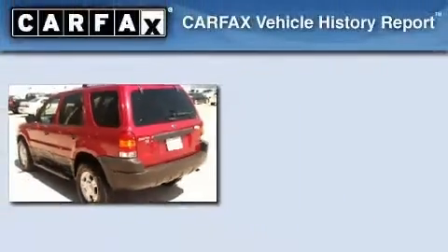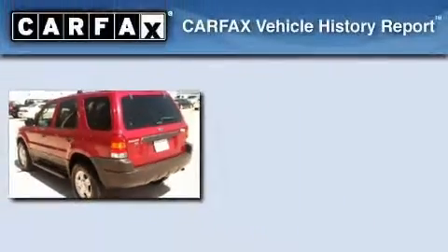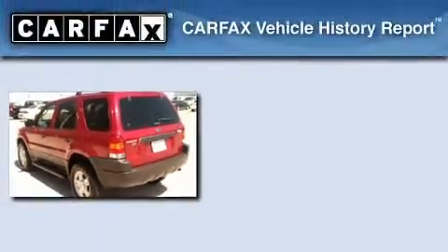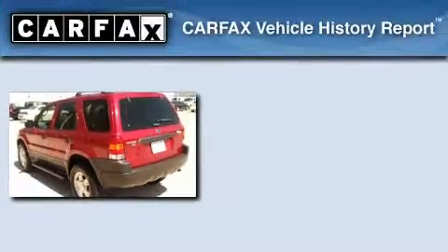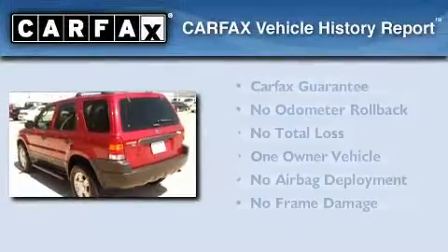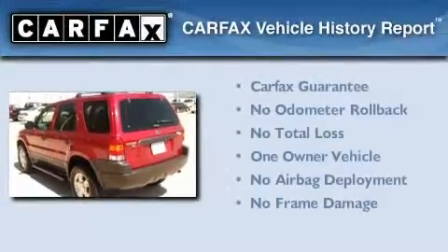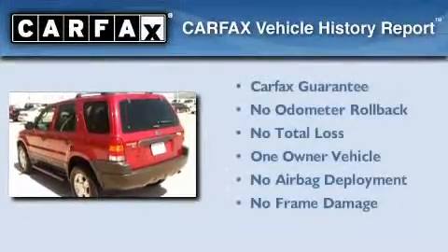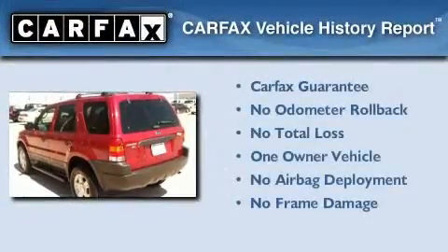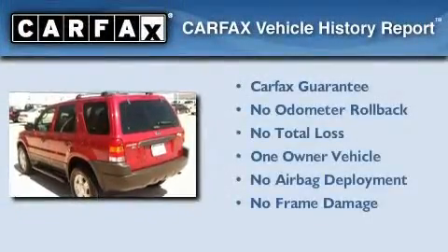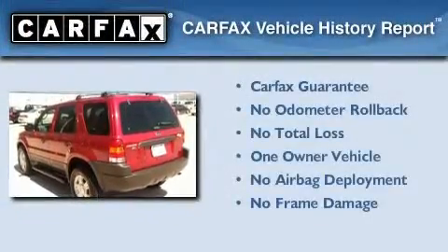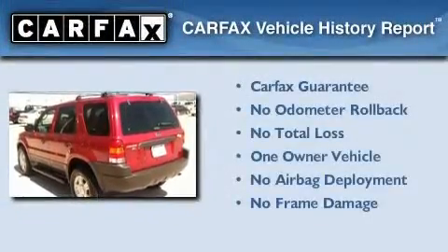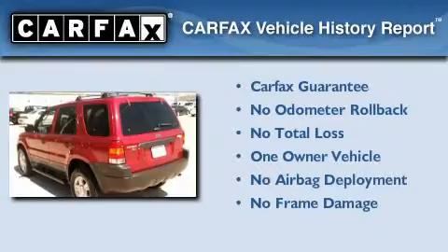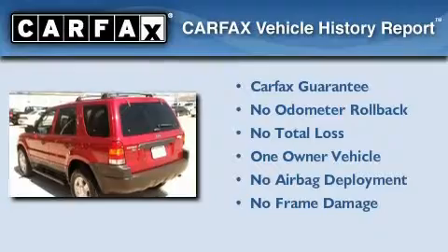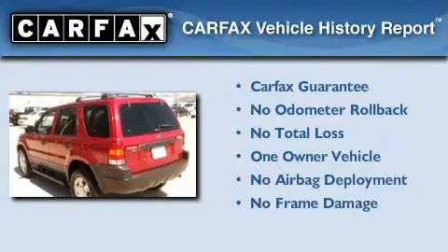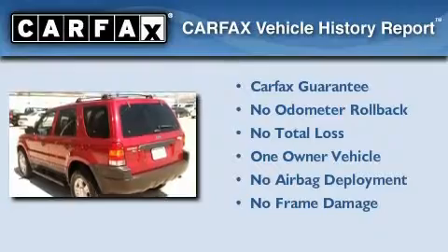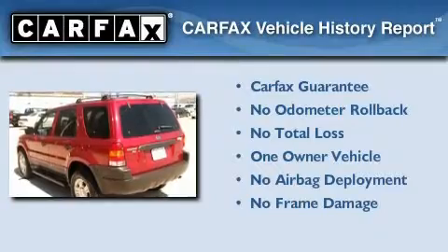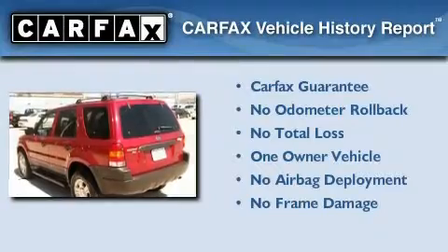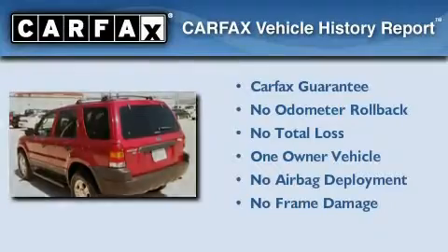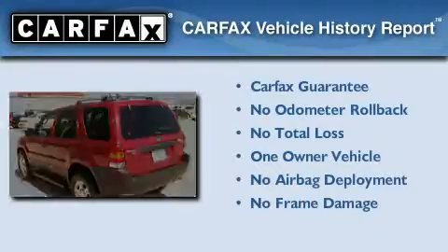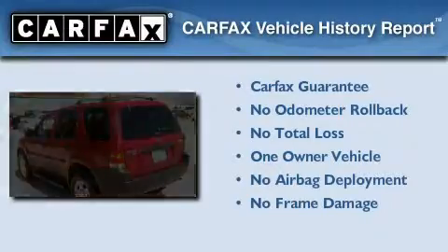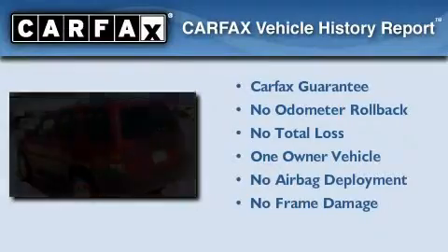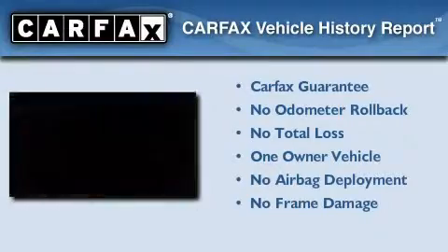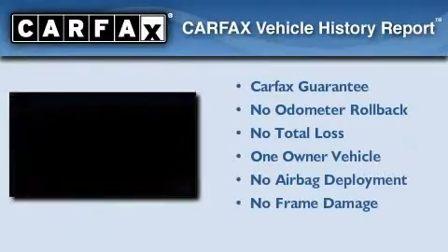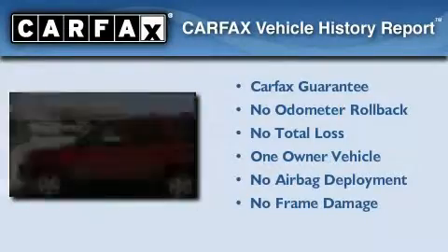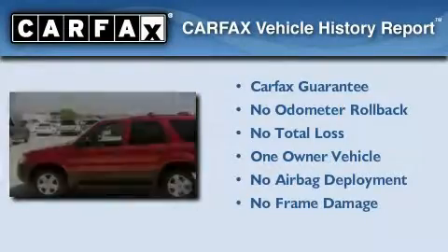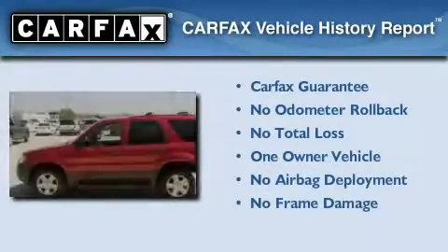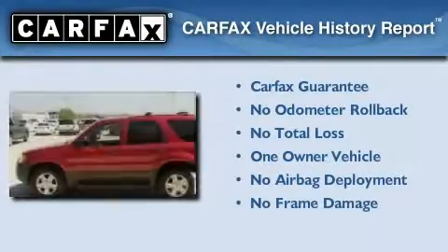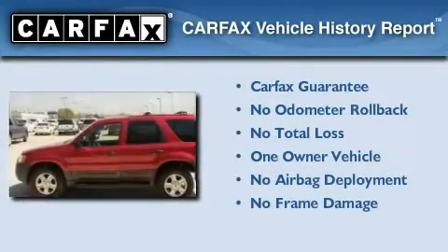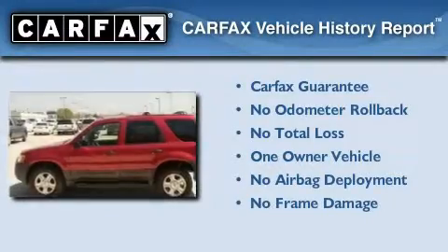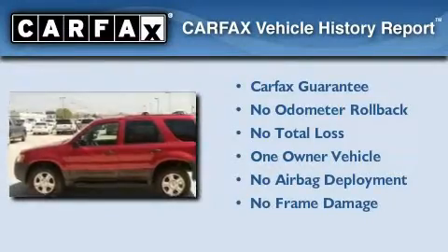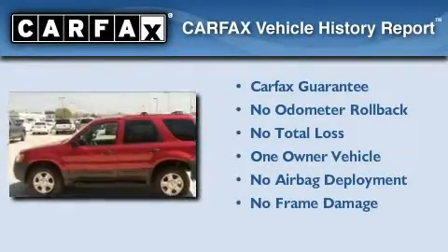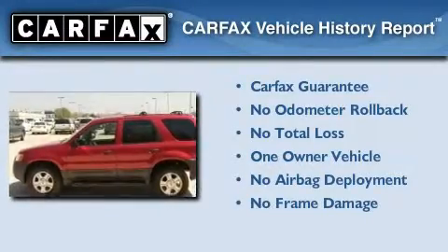This Ford has had only one owner and it qualifies for the Carfax Buy Back Guarantee.